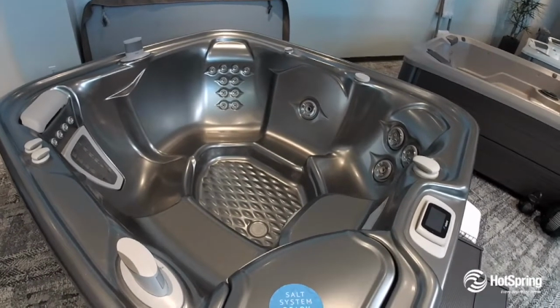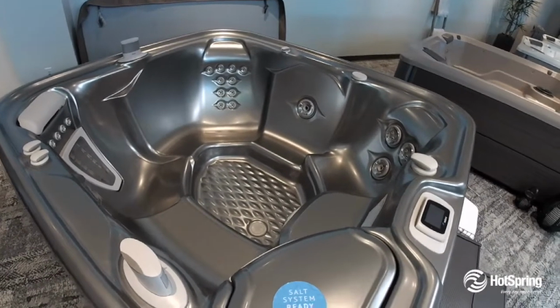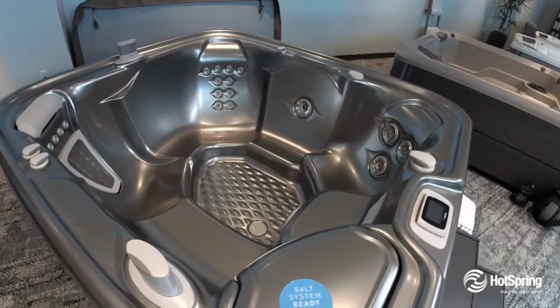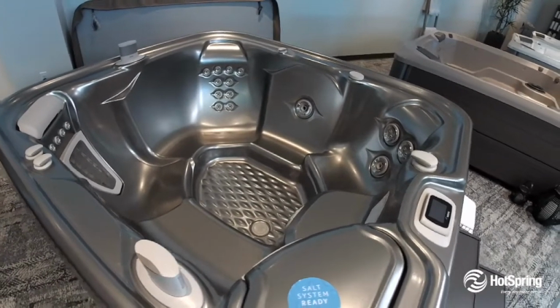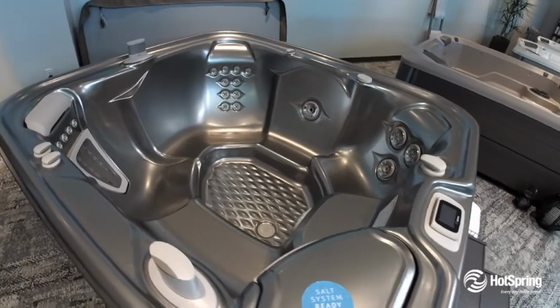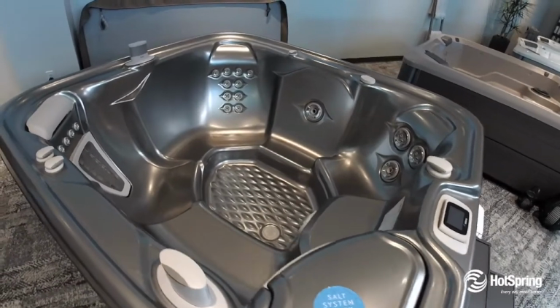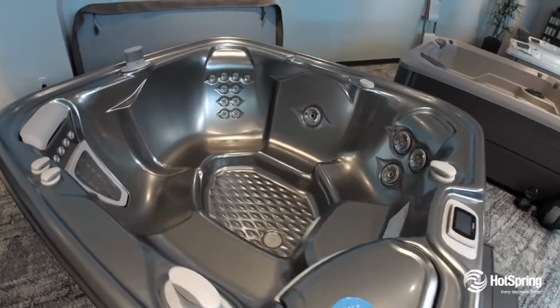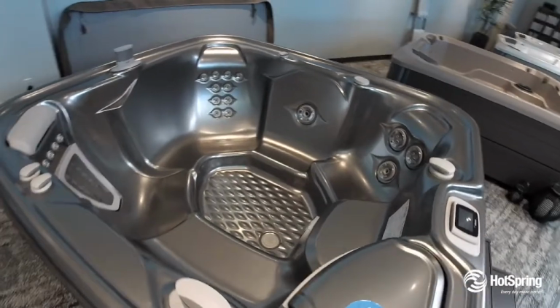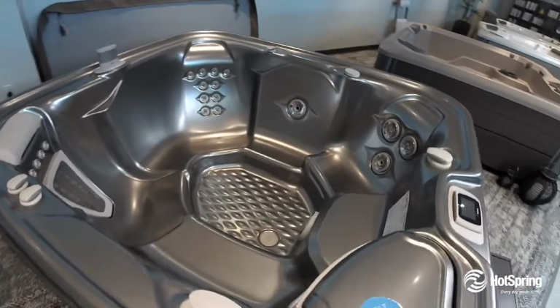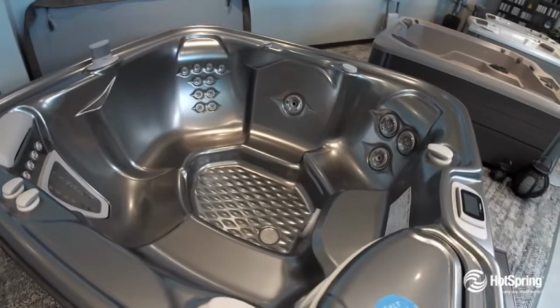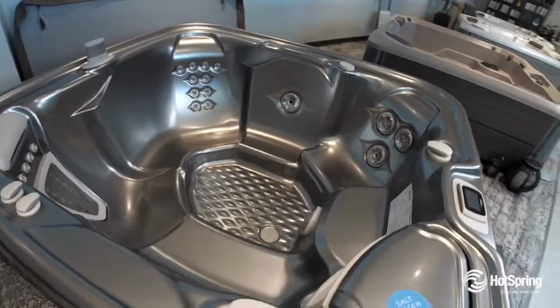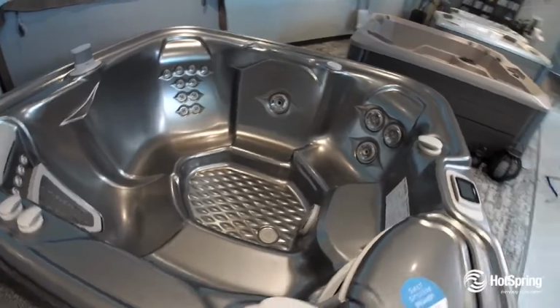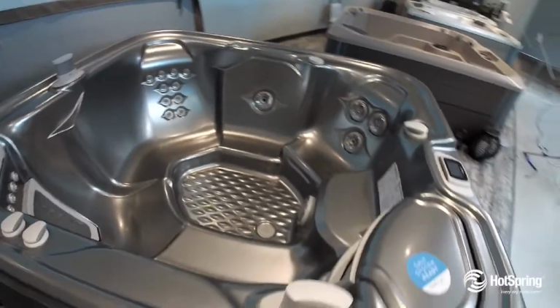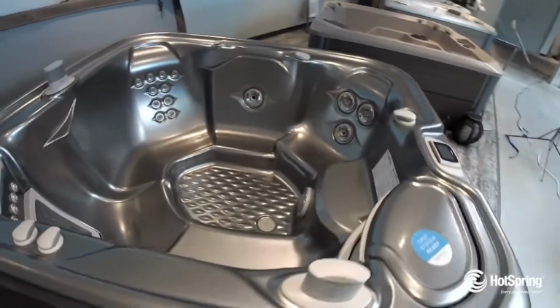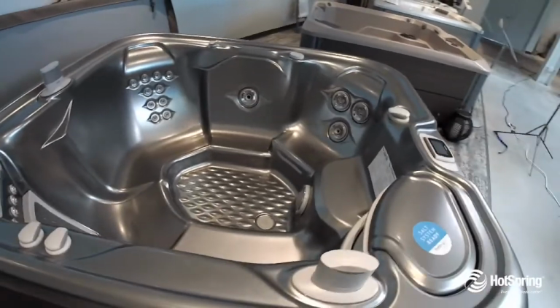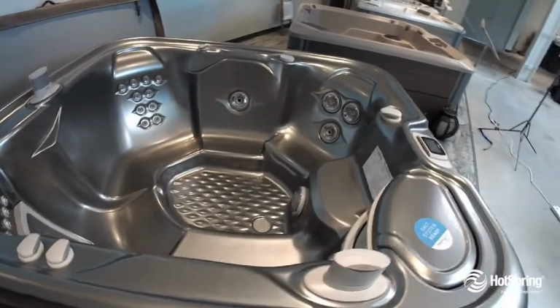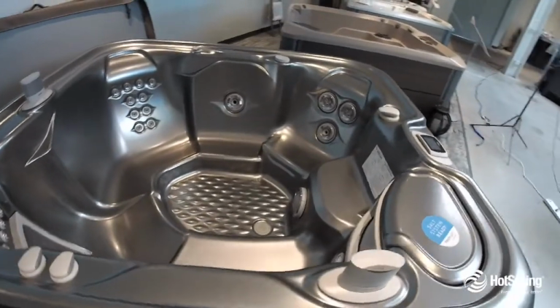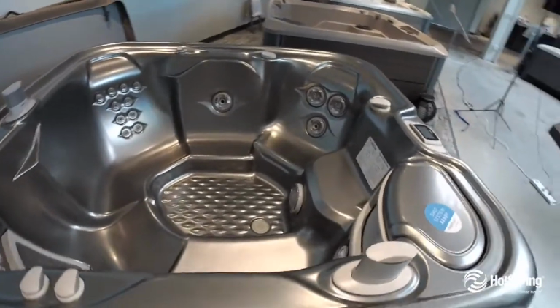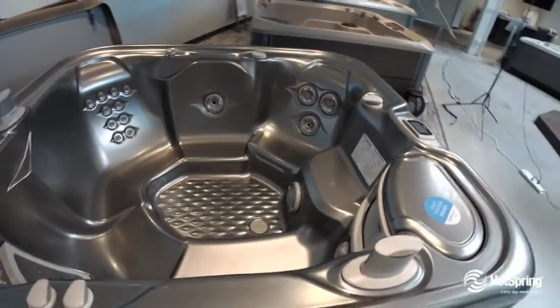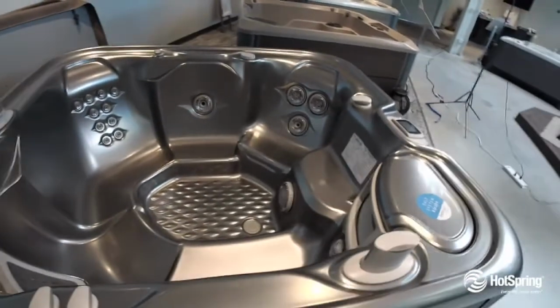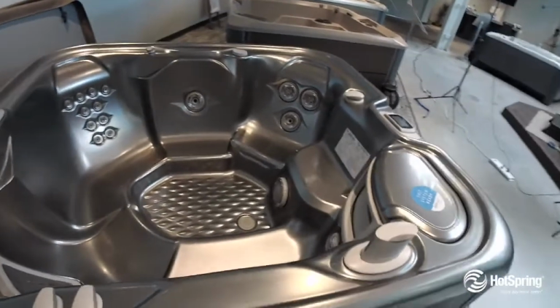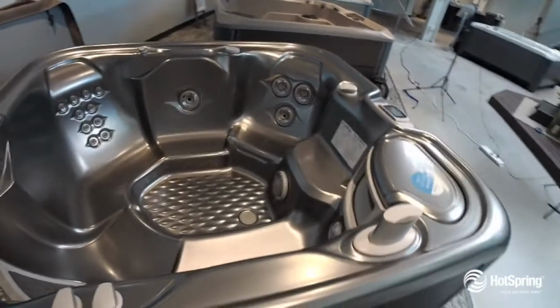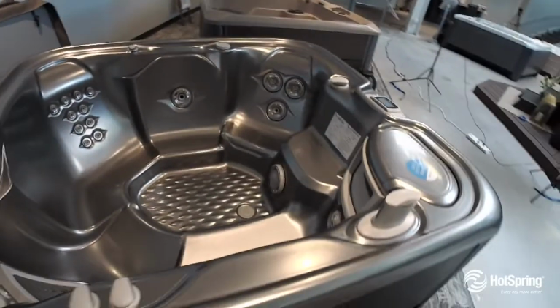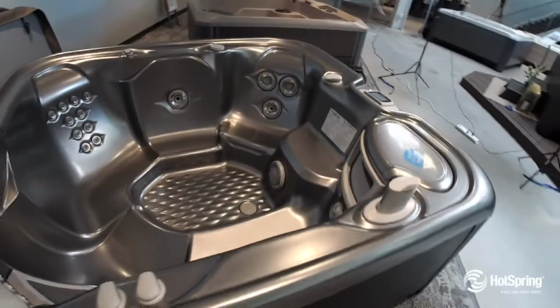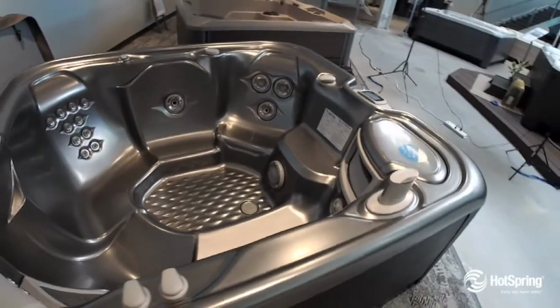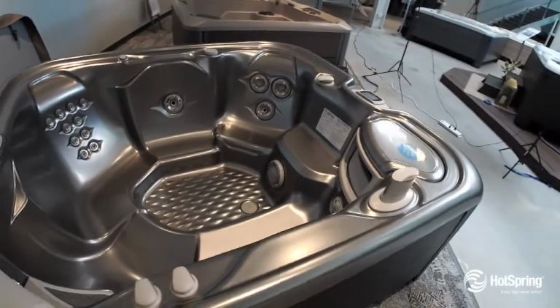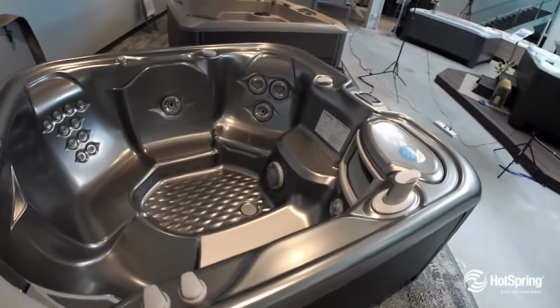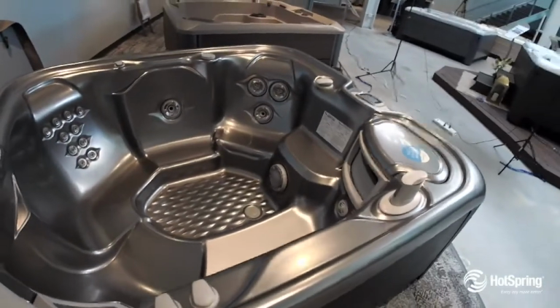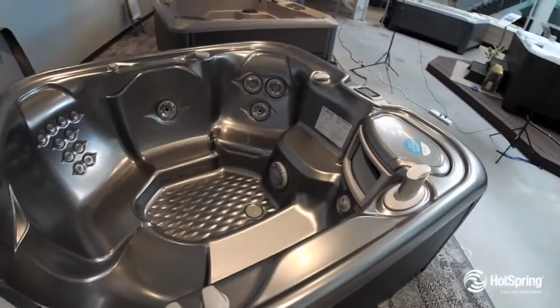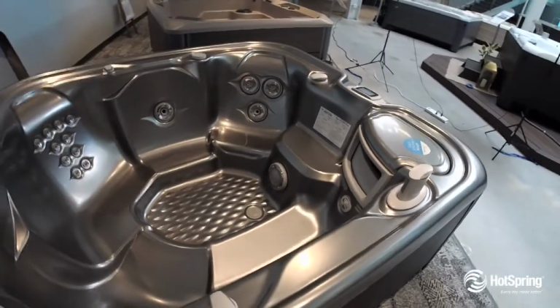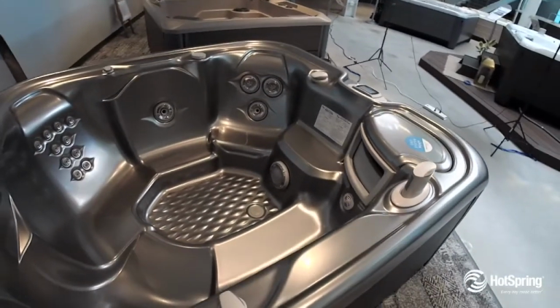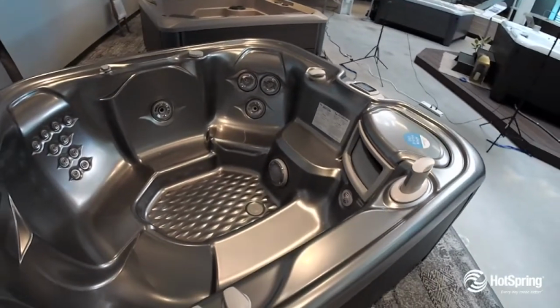Make sure and check out the well-placed entry step. It doubles as a cool-down seat for when you might just get a little bit too hot.